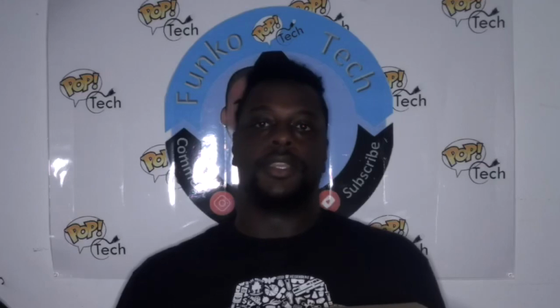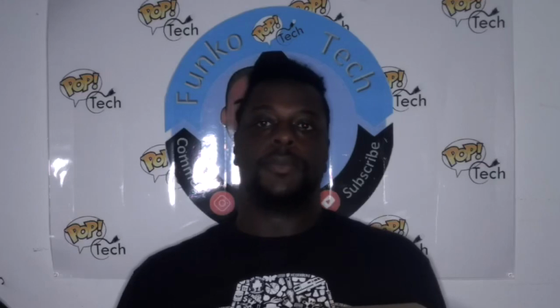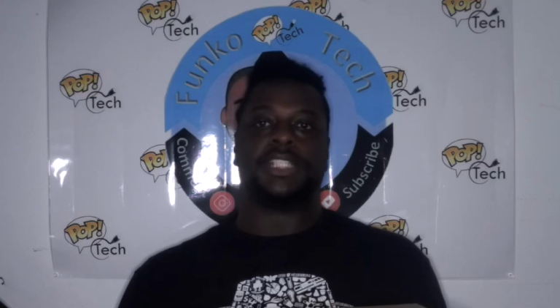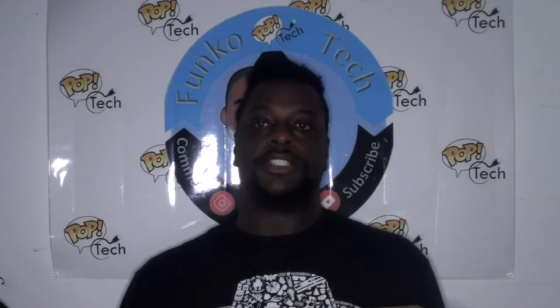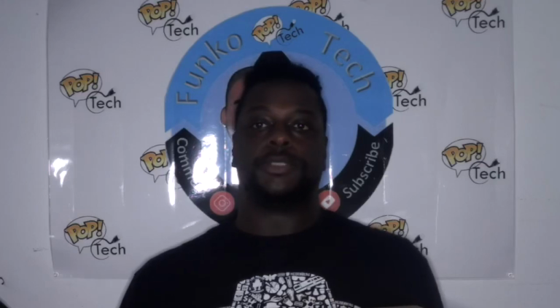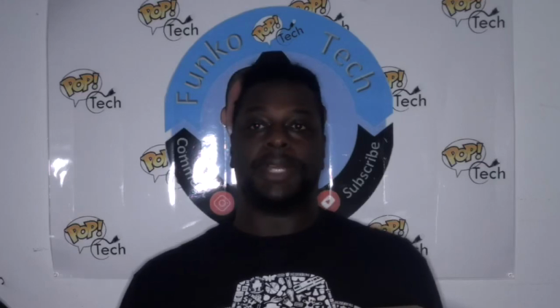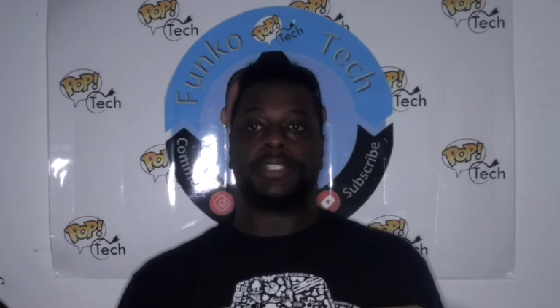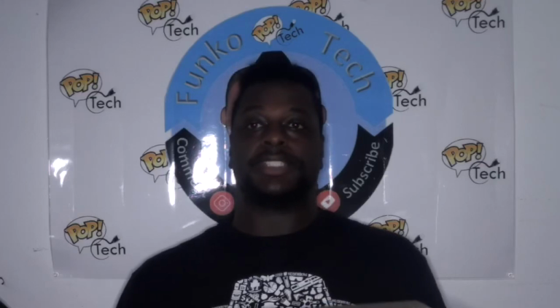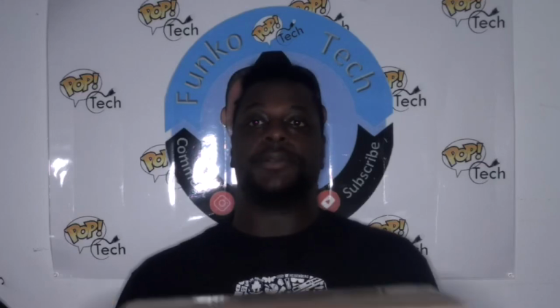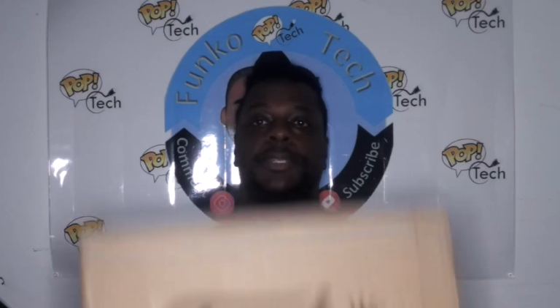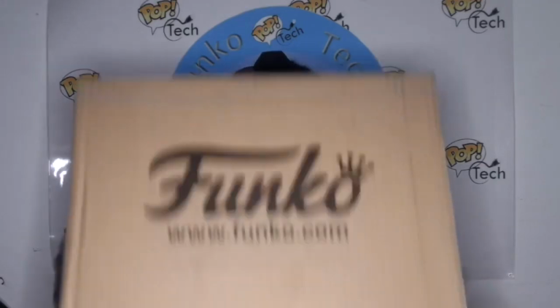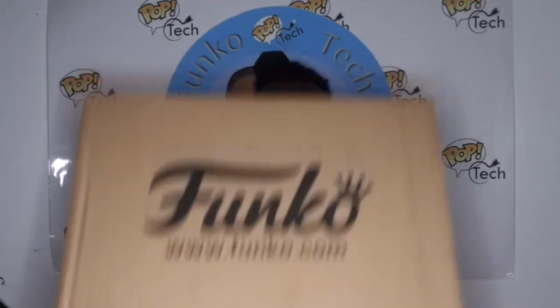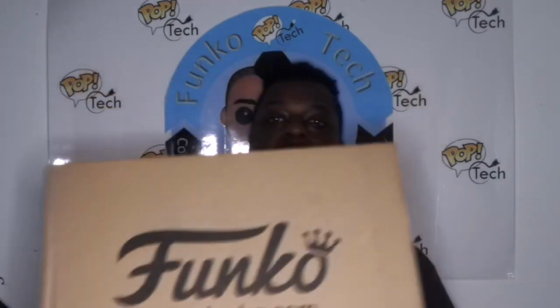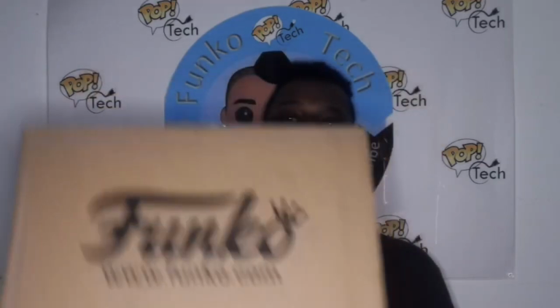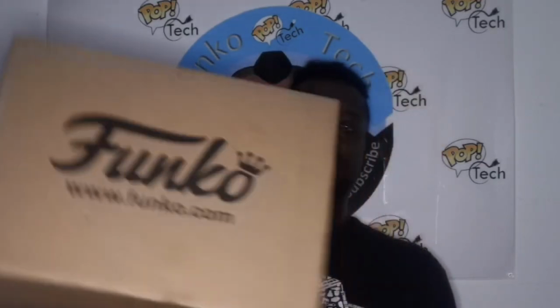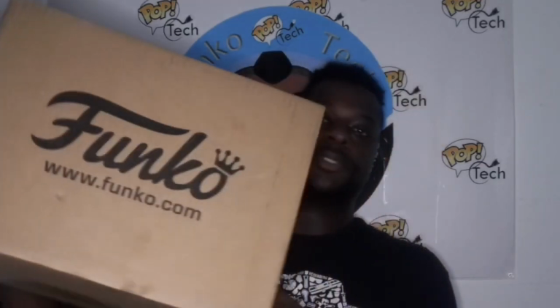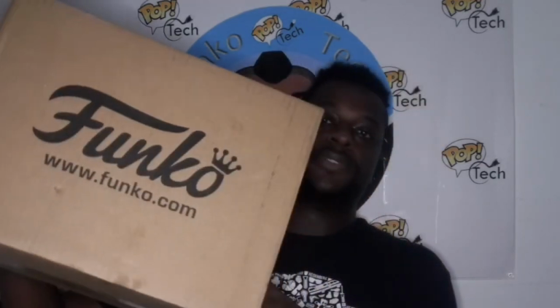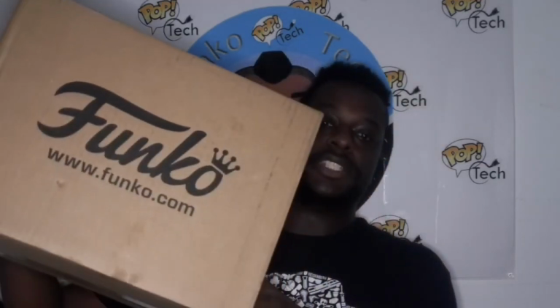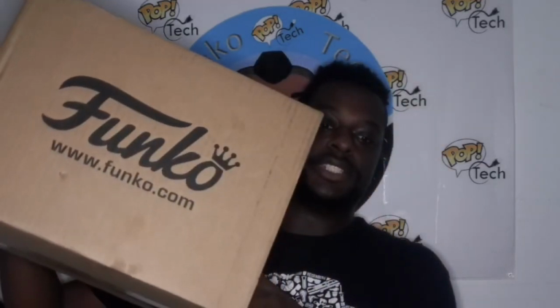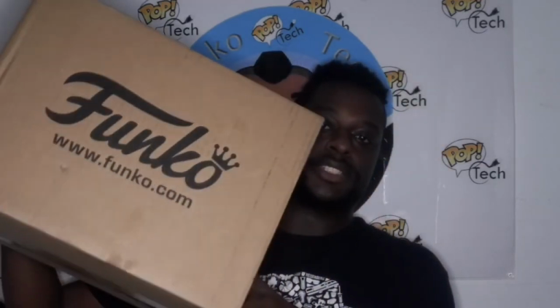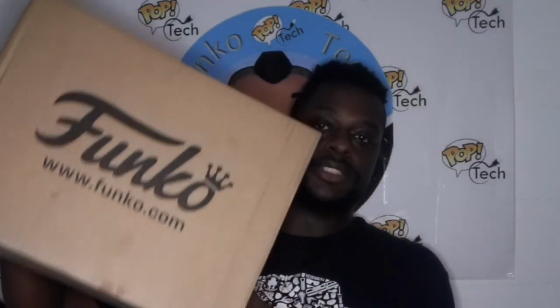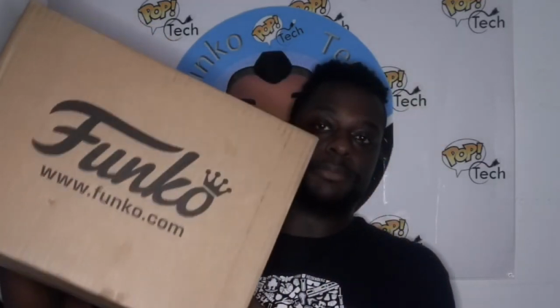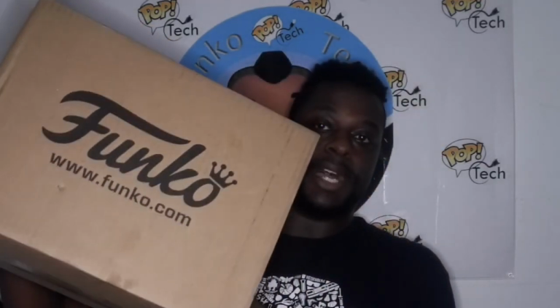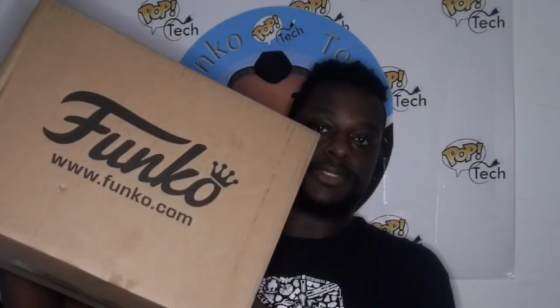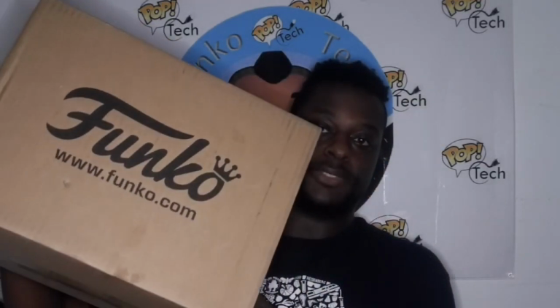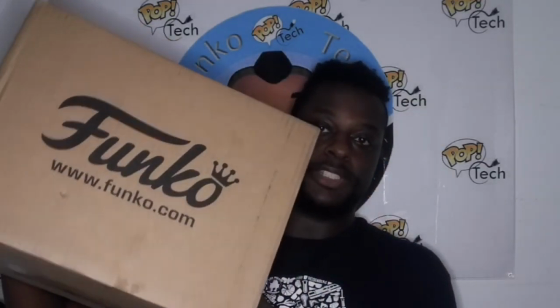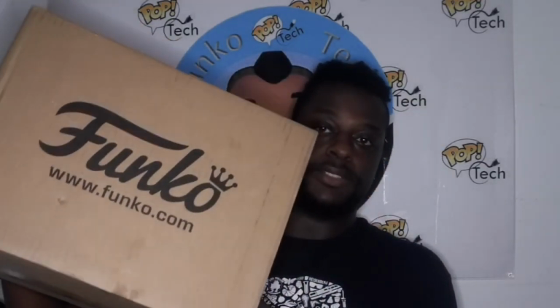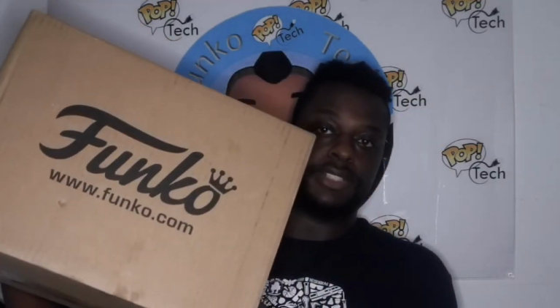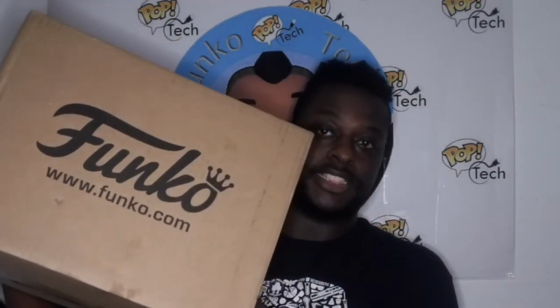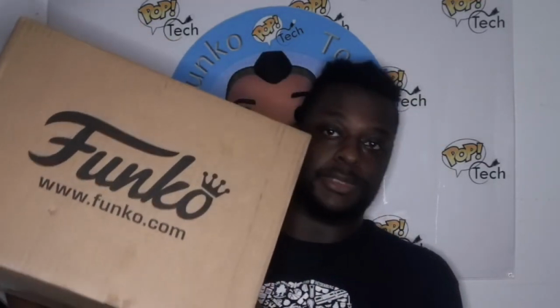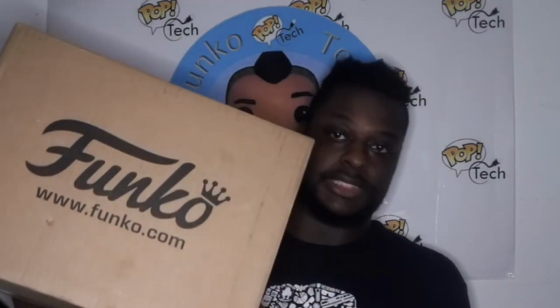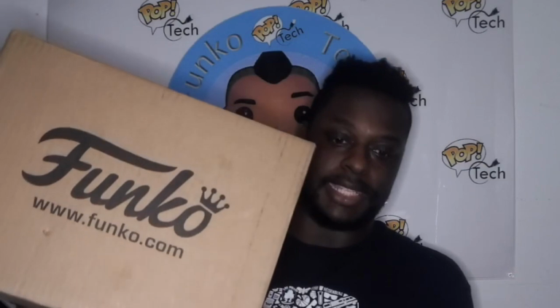What's up YouTube, it's PopChake and I'm opening the Bix Summer Convention Exclusive Box from Funko. Let's see what's inside.